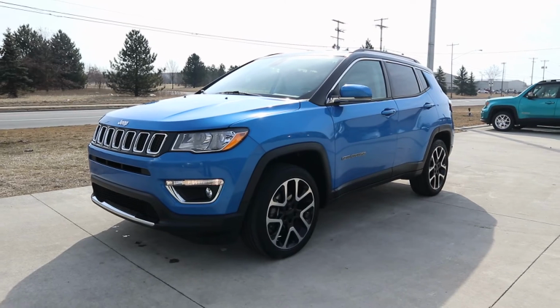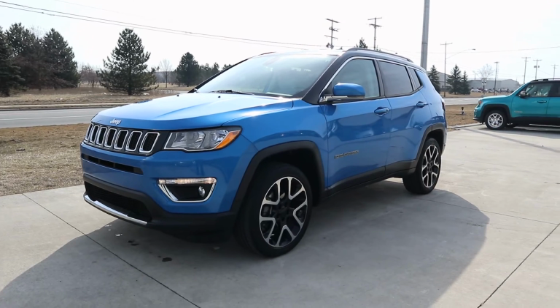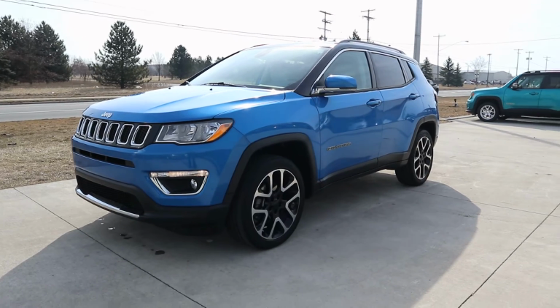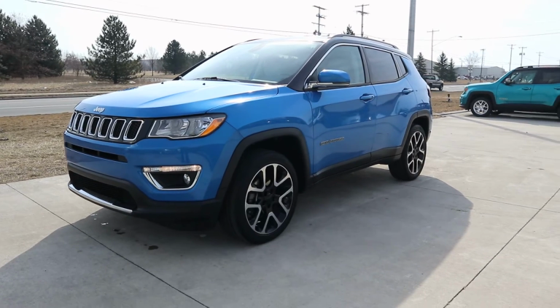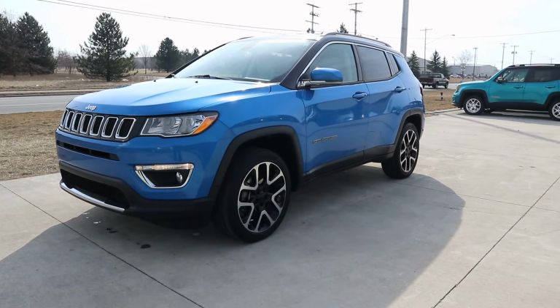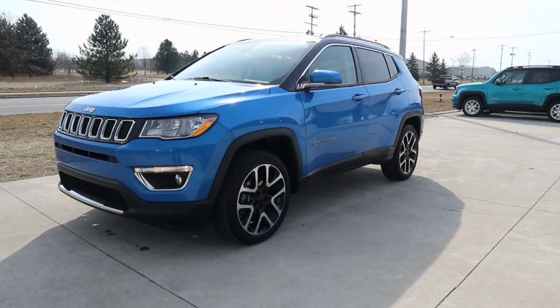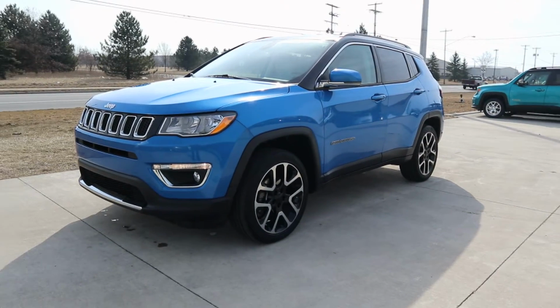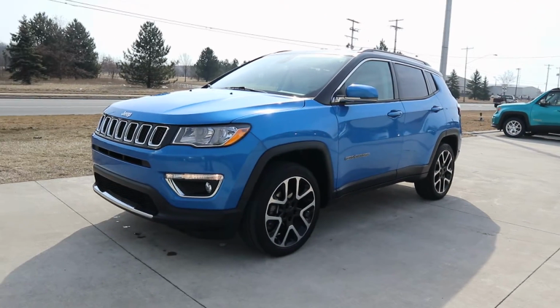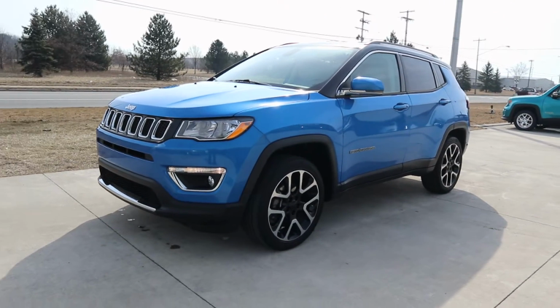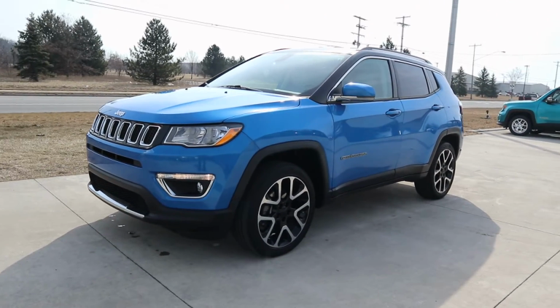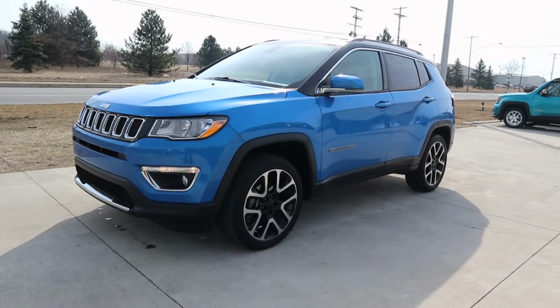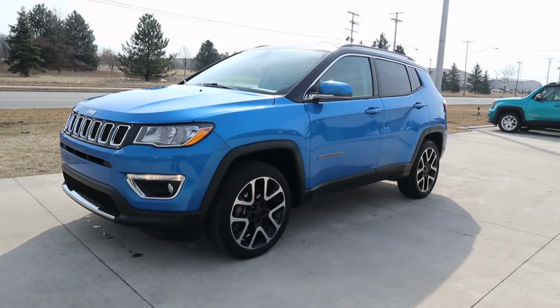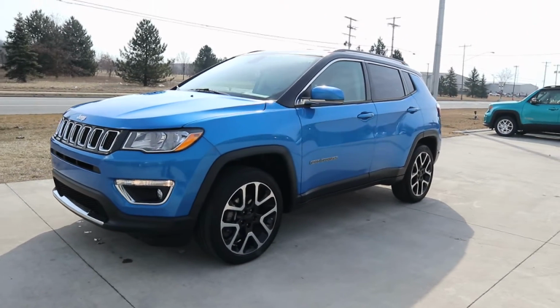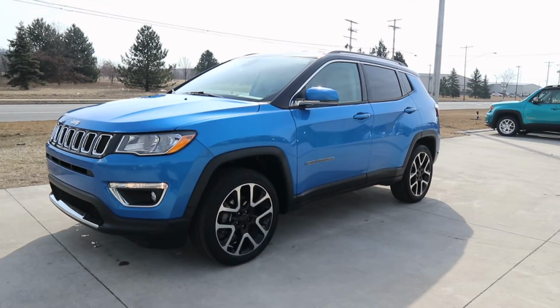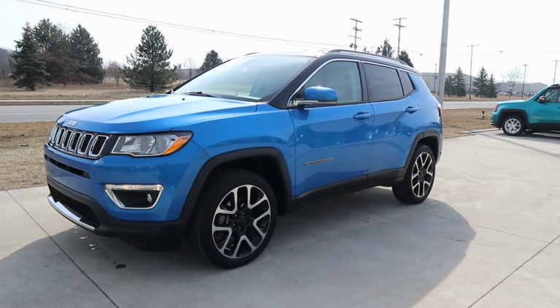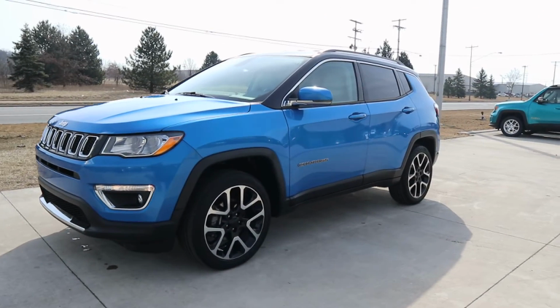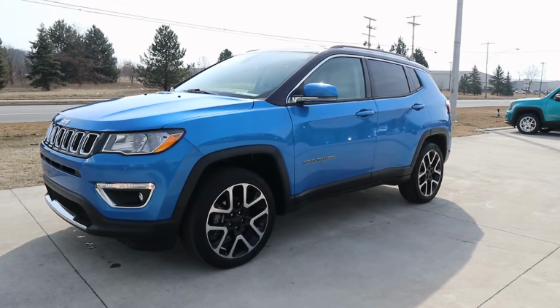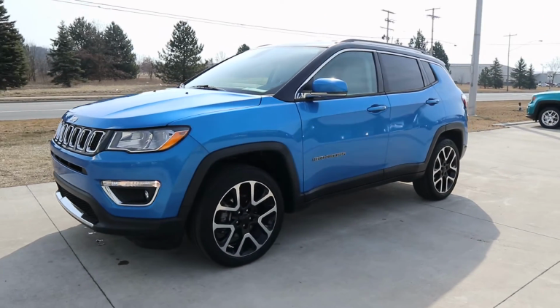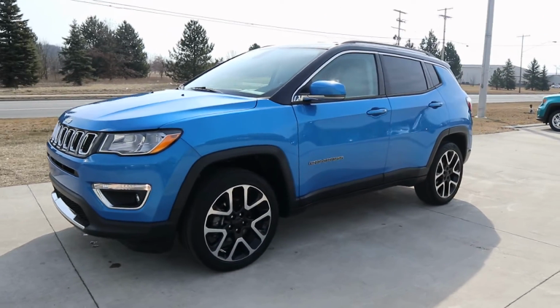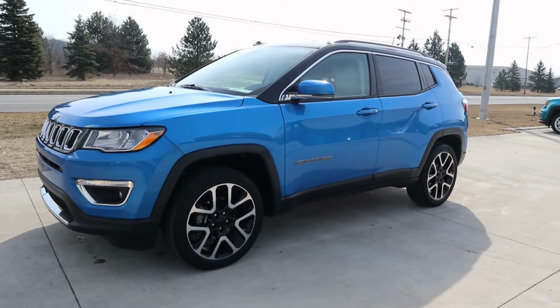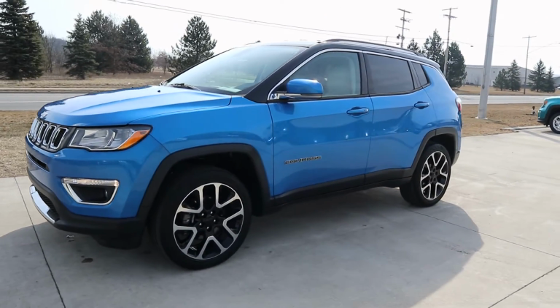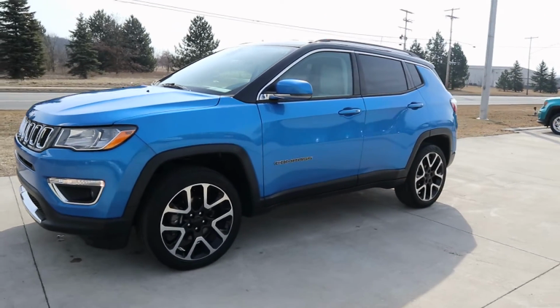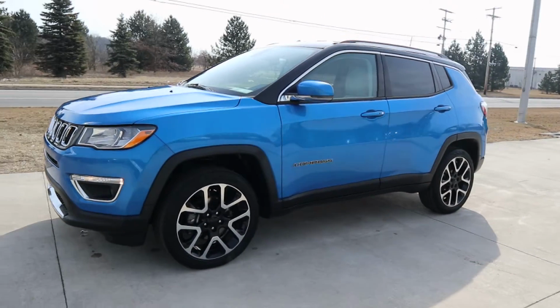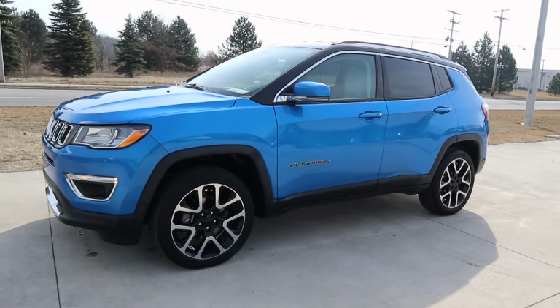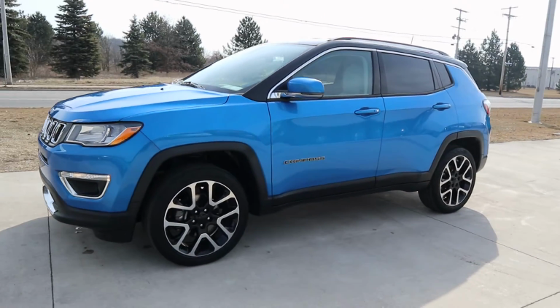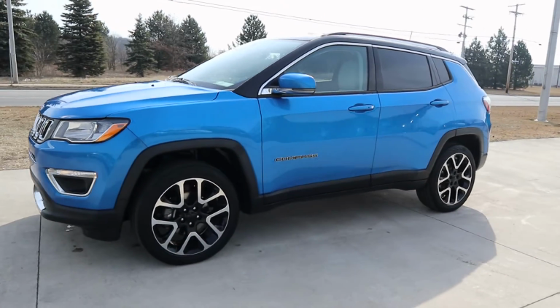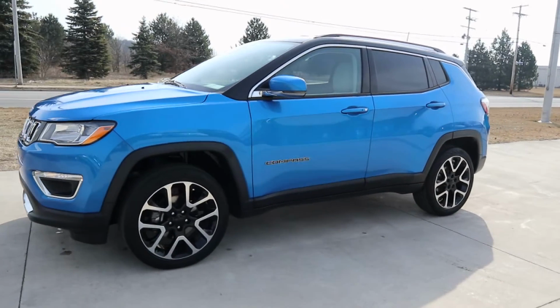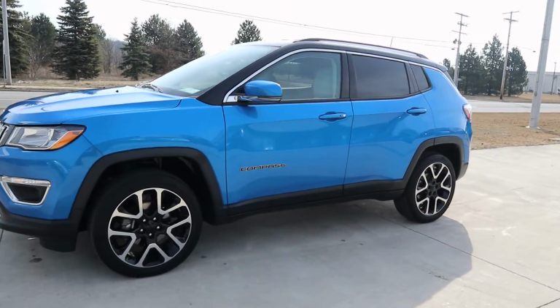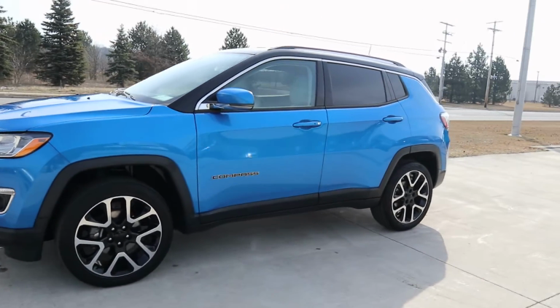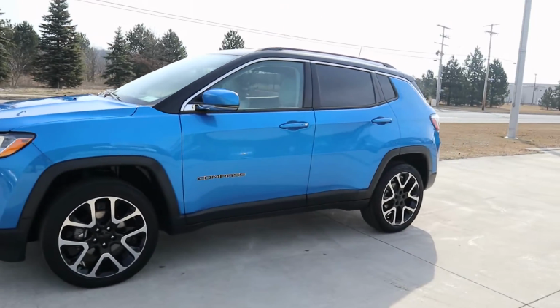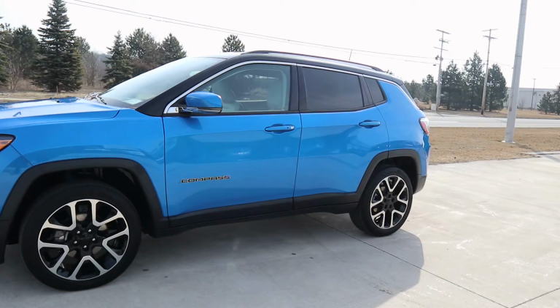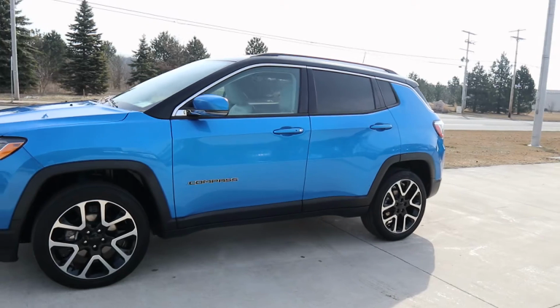Angel here at Terry Hendricks Chrysler, going to take you on a quick walk around of this 2019 Jeep Compass Limited.